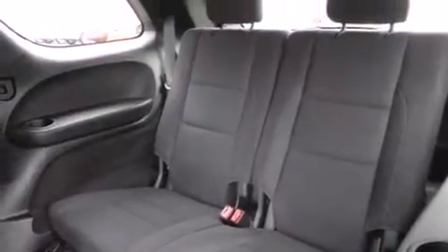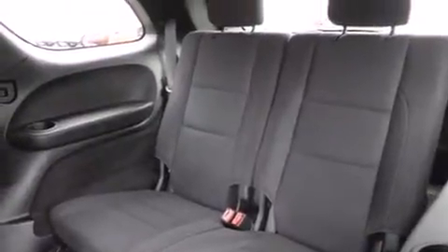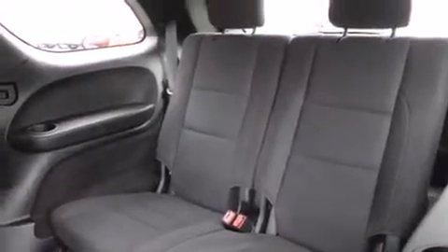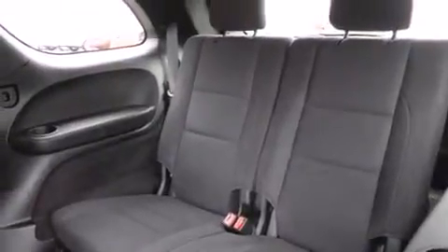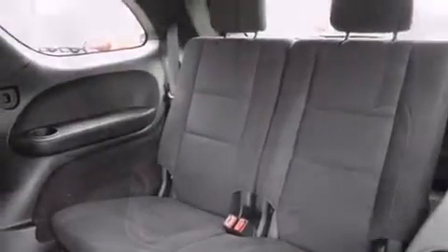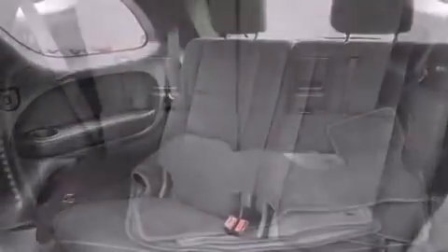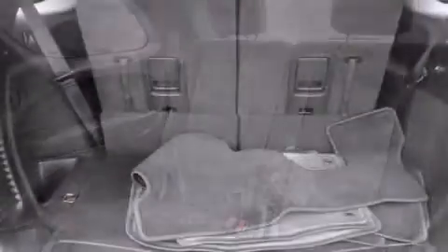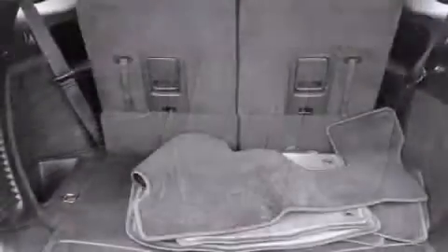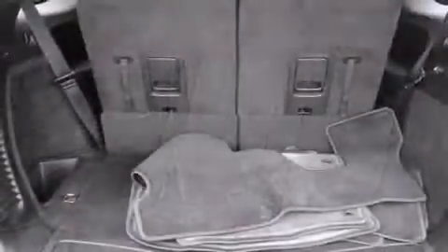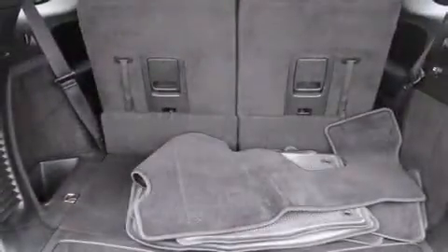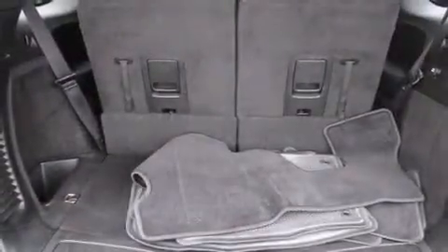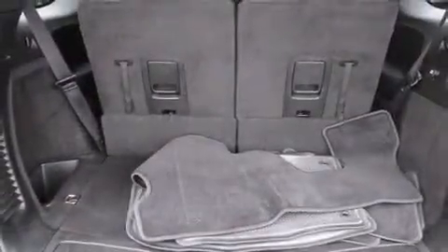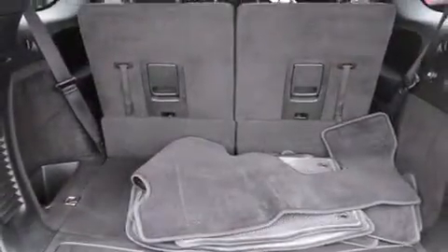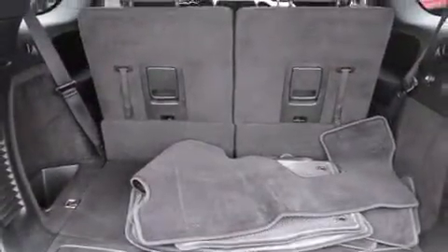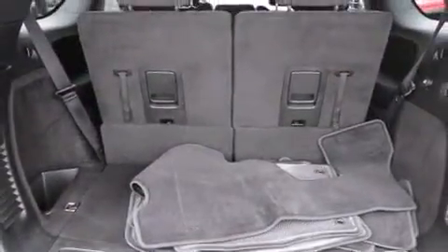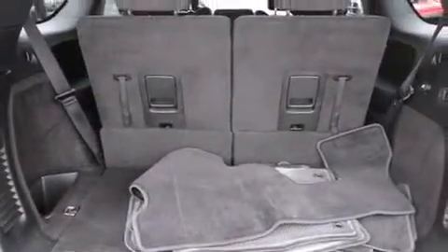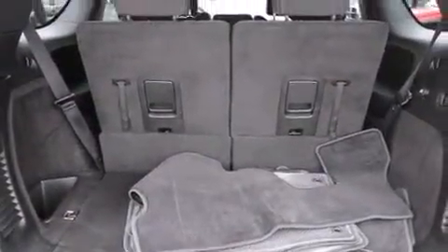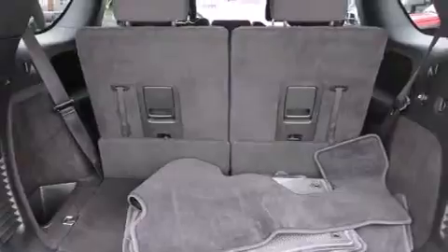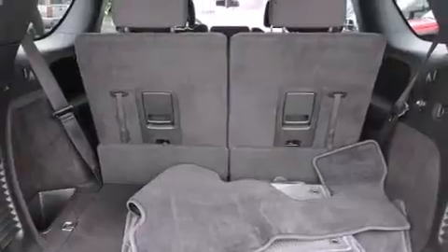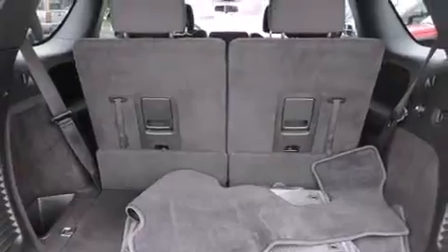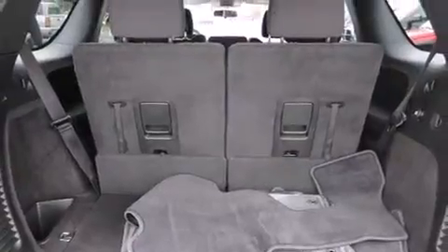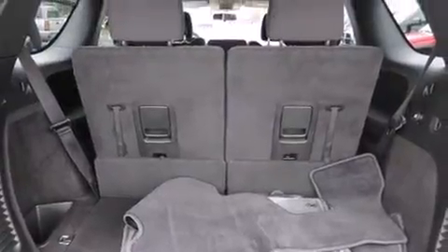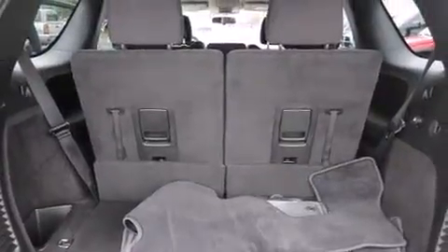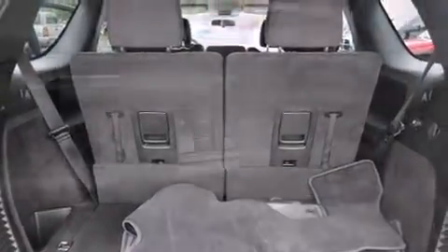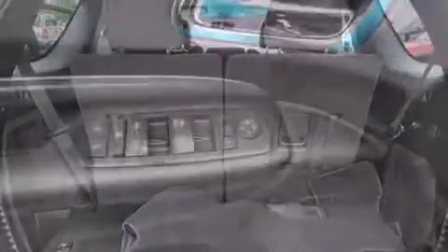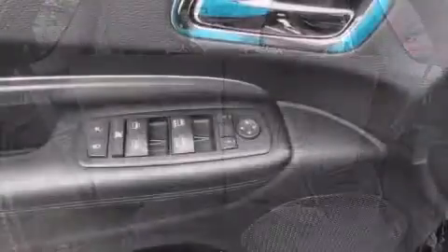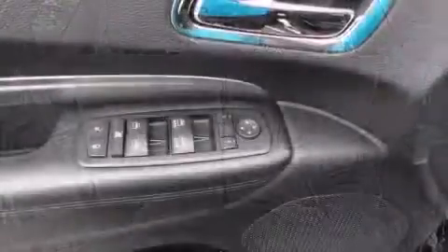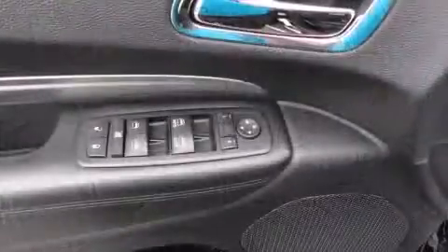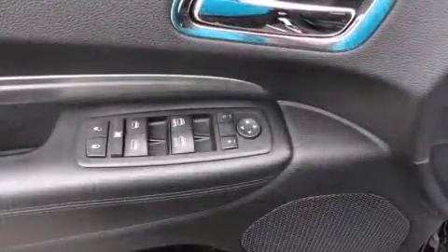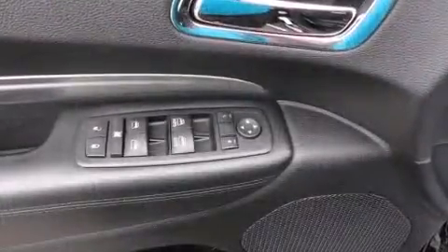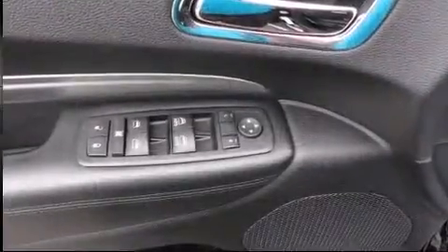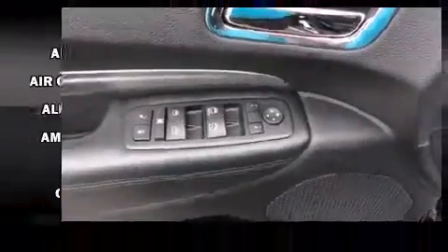Audio features include a CD player with MP3 capability and six speakers, providing excellent sound throughout the cabin.